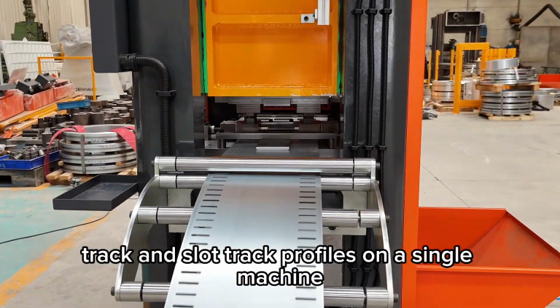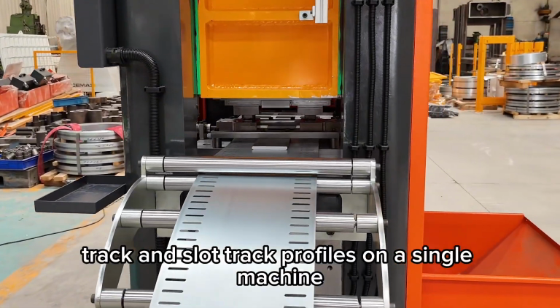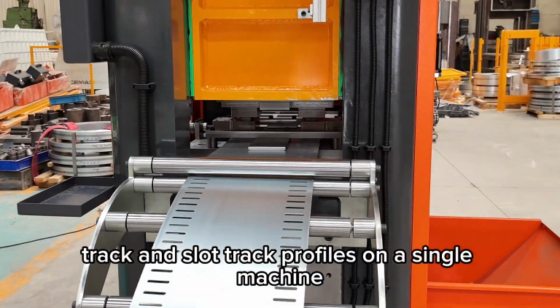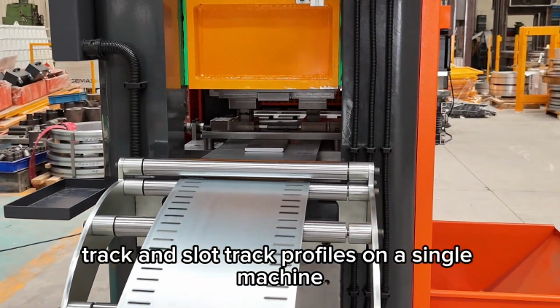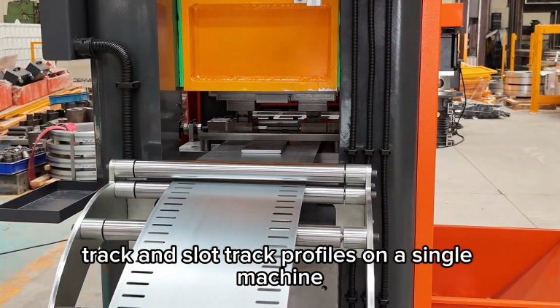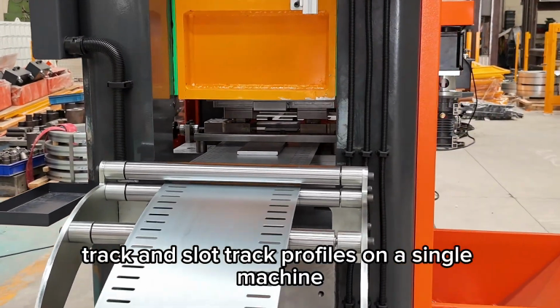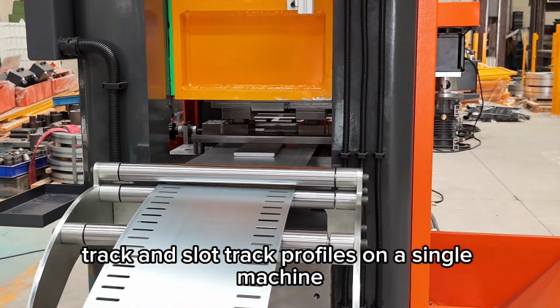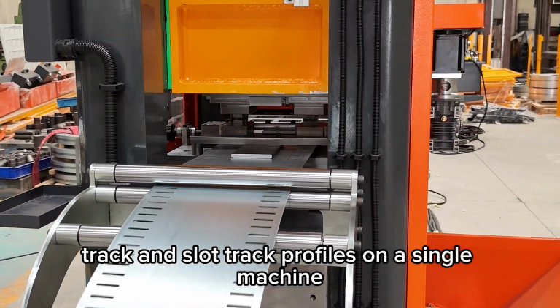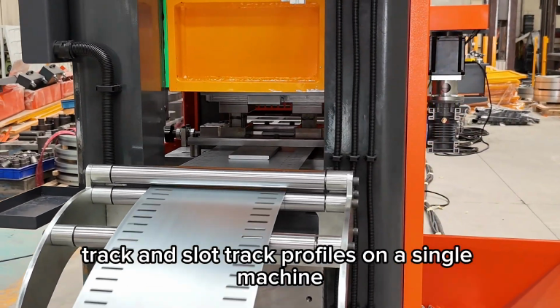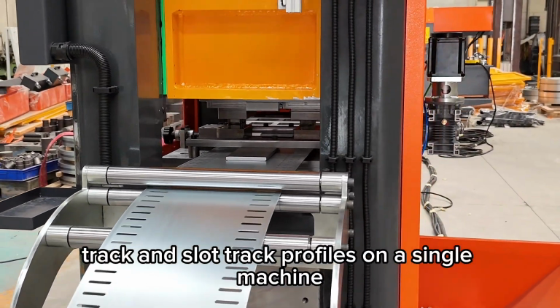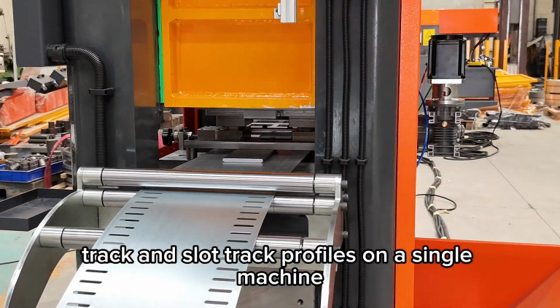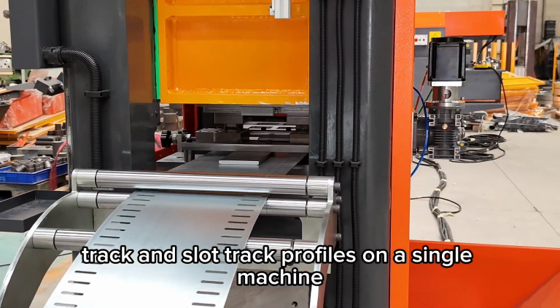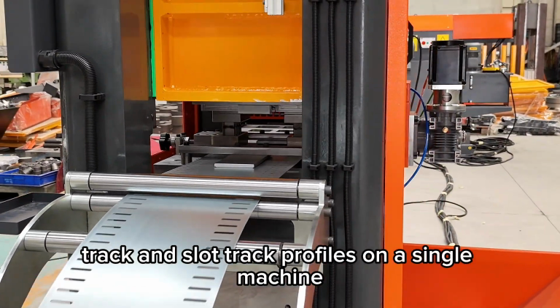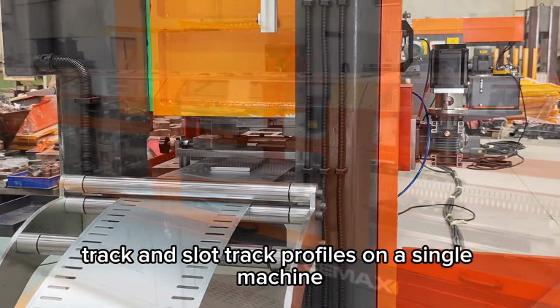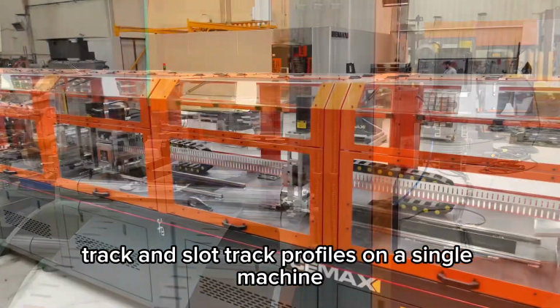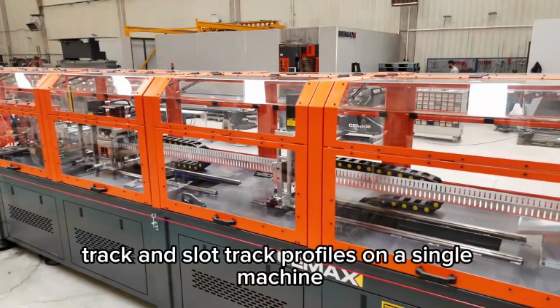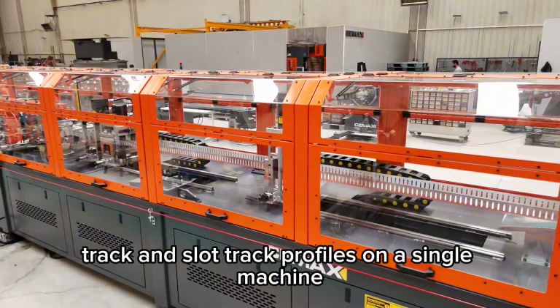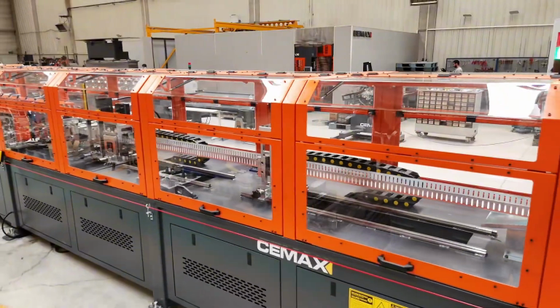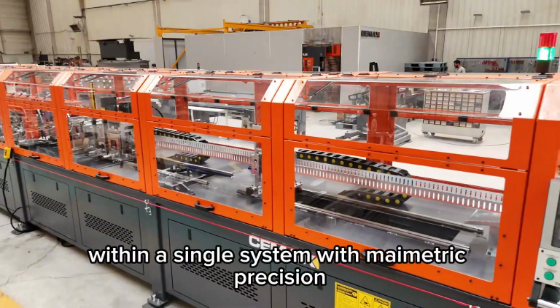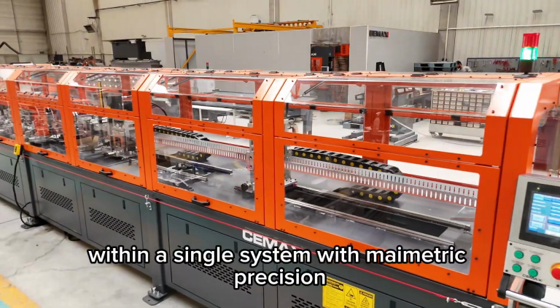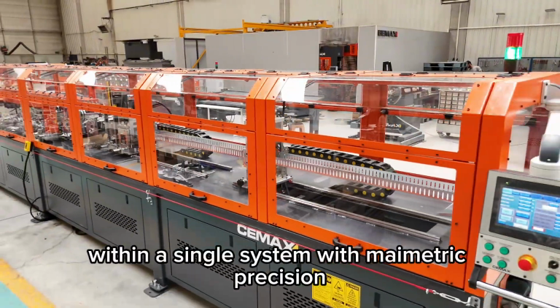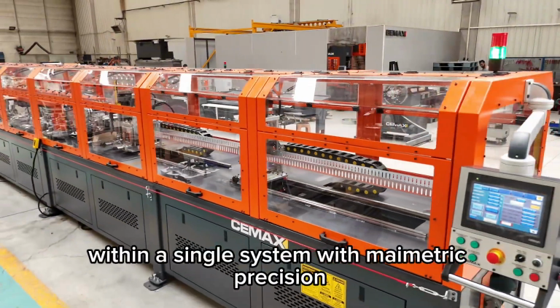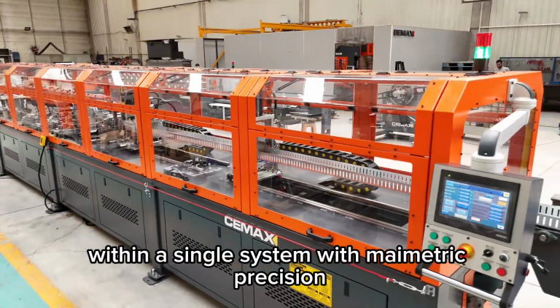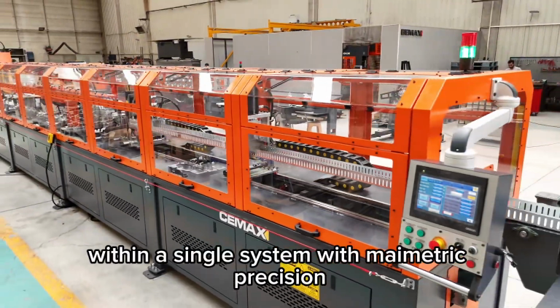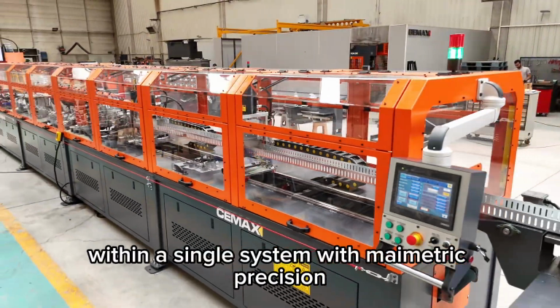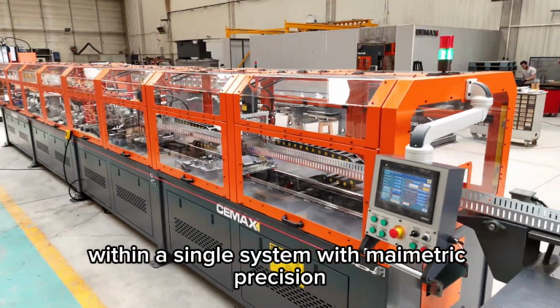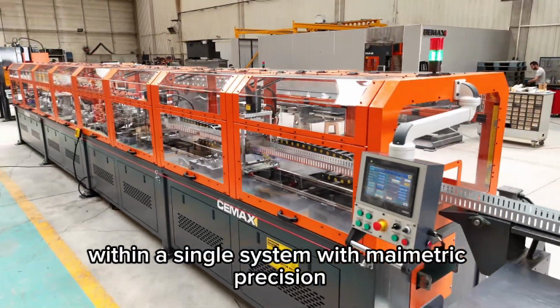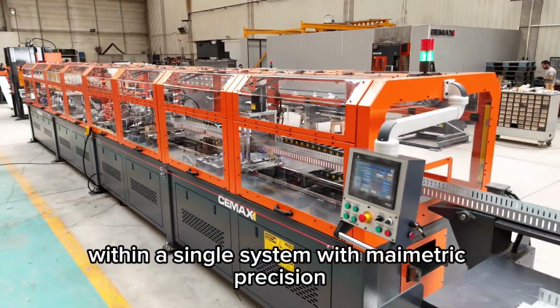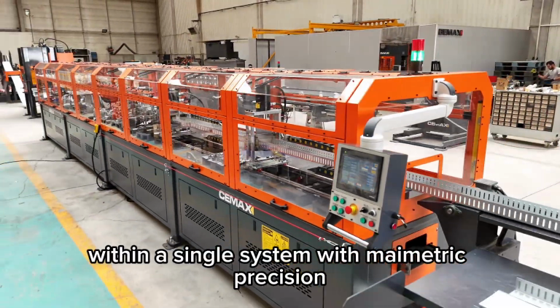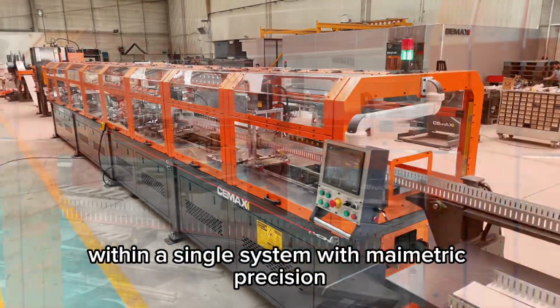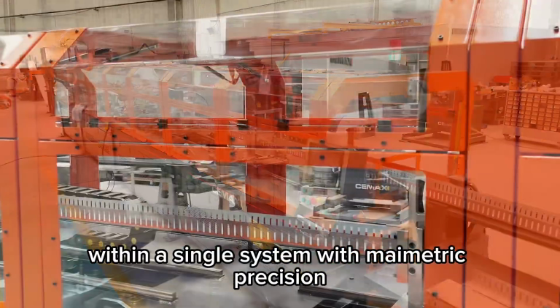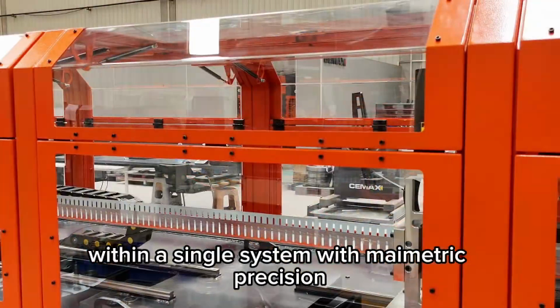track, and slot-track profiles on a single machine, within a single system, with millimetric precision.